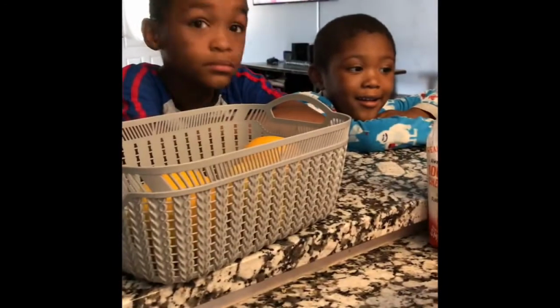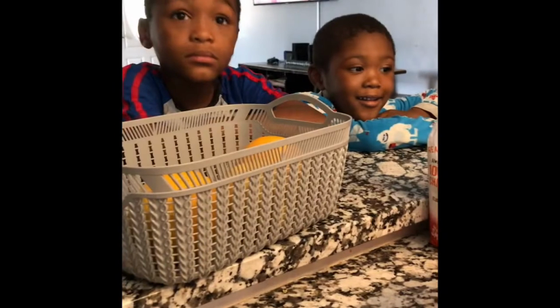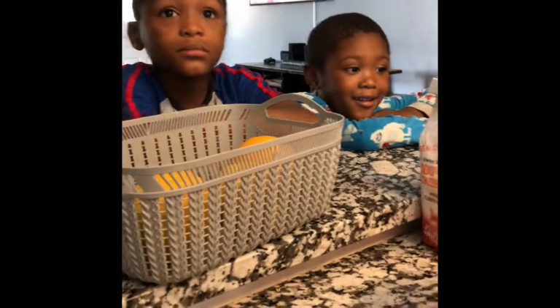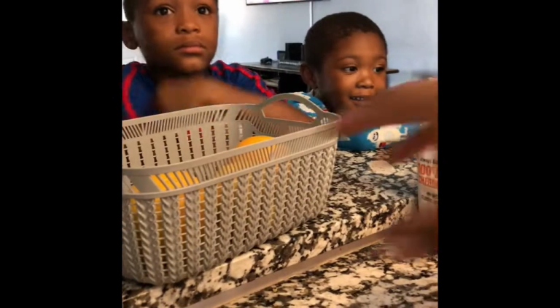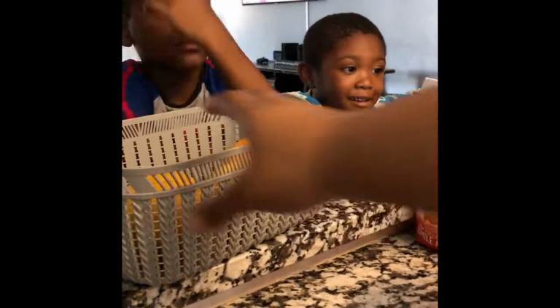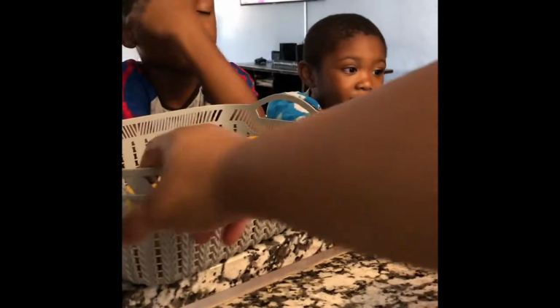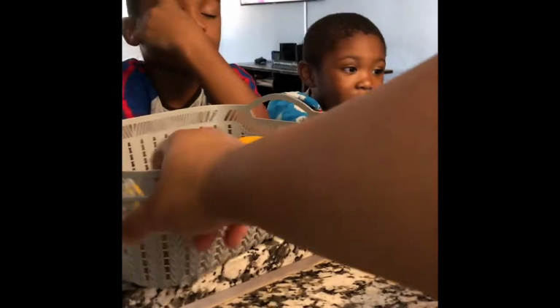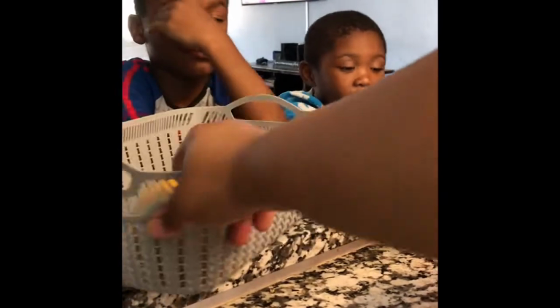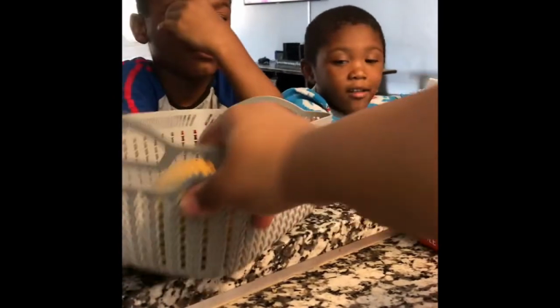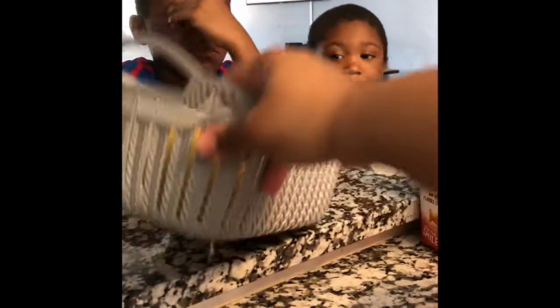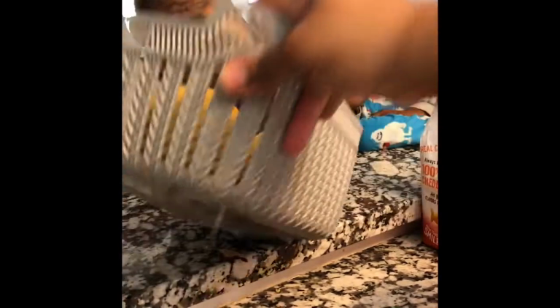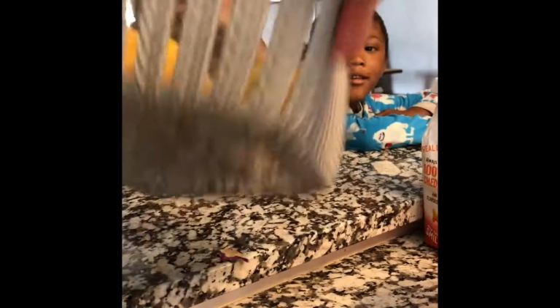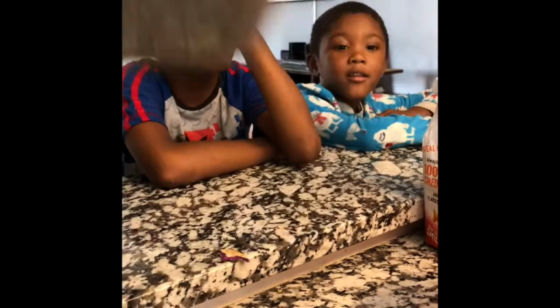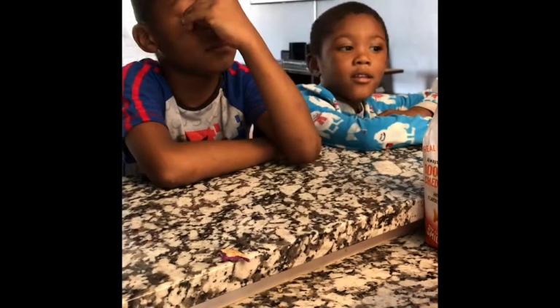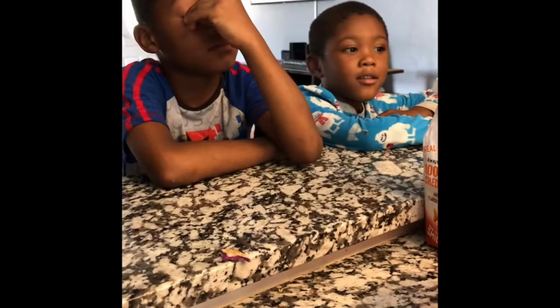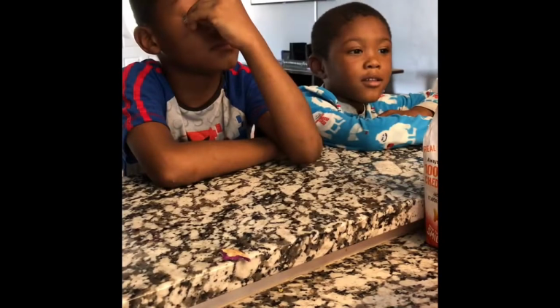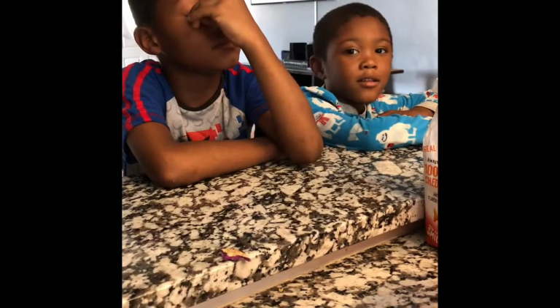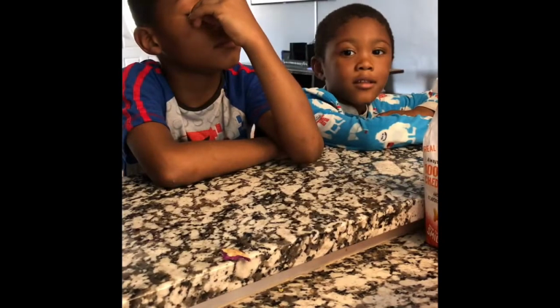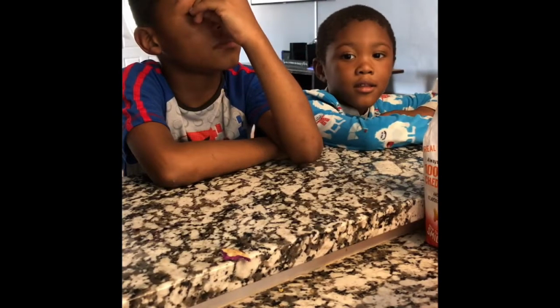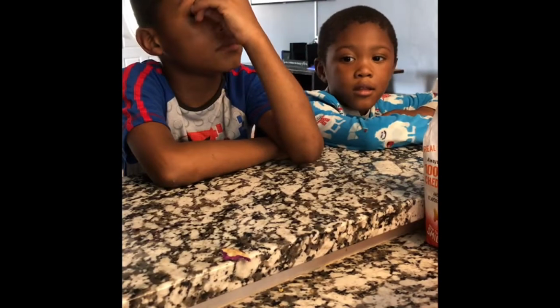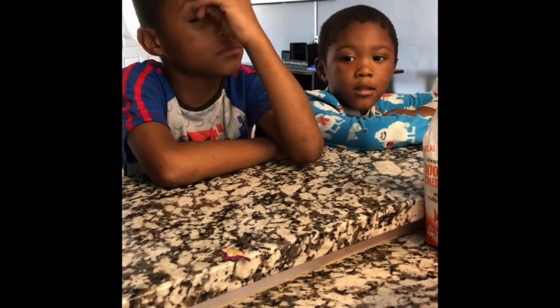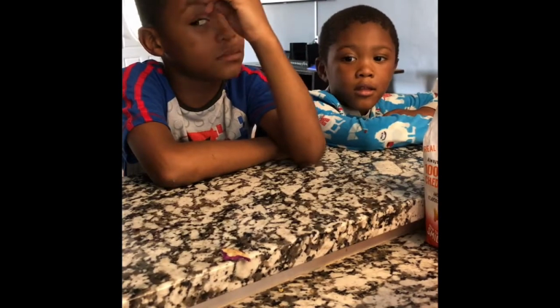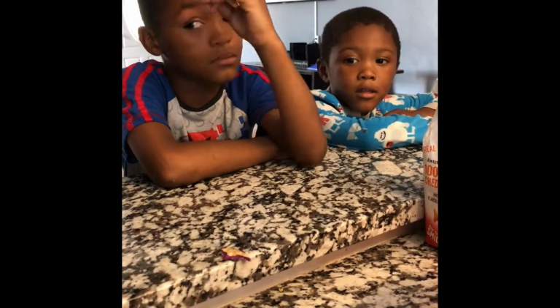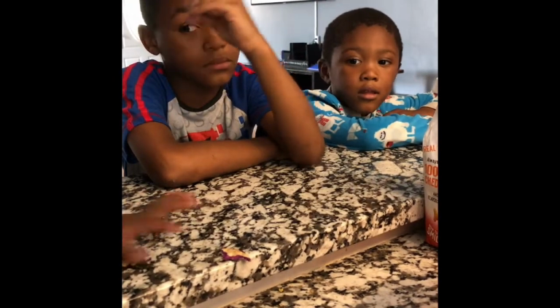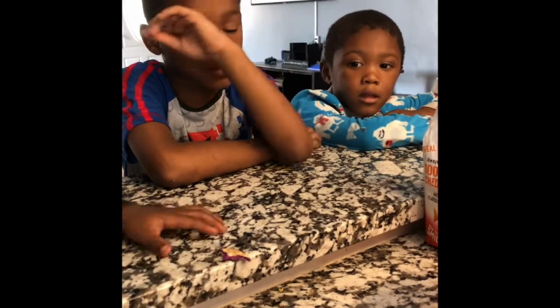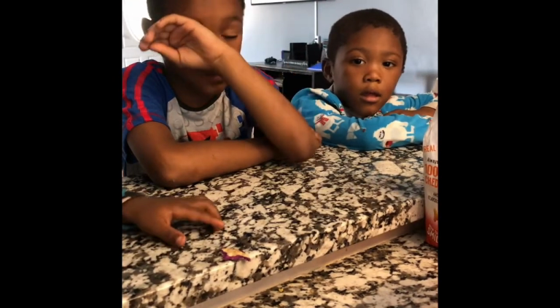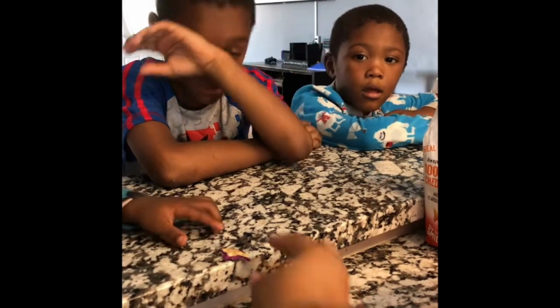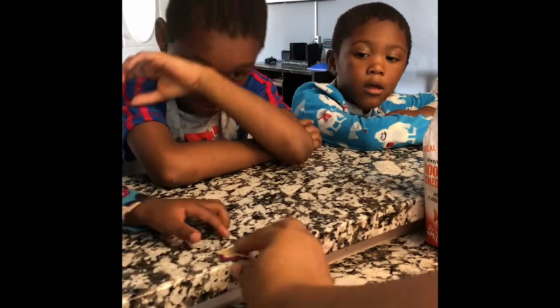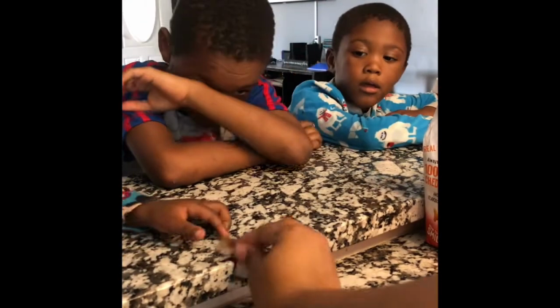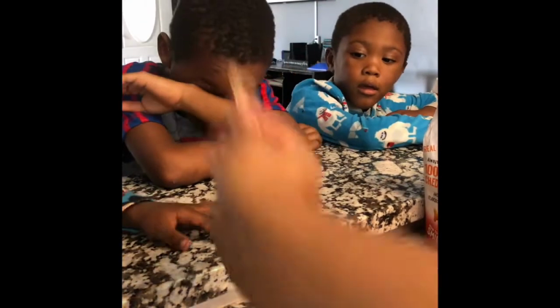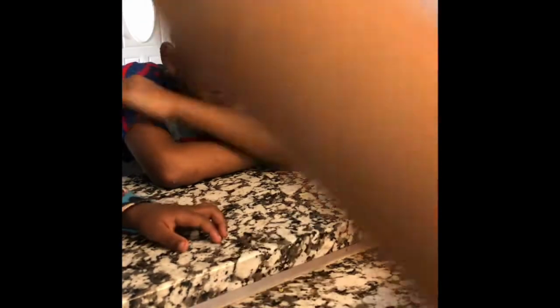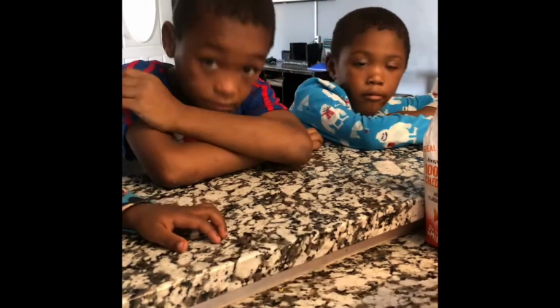Let me move this basket of oranges out of the way so you can see, and let me move this out of the way too.